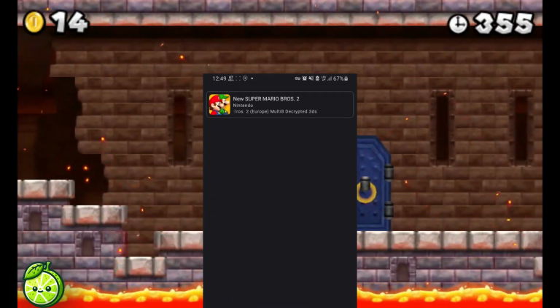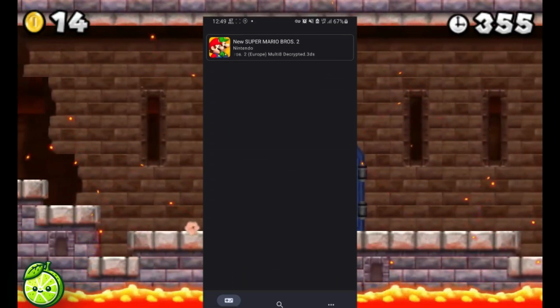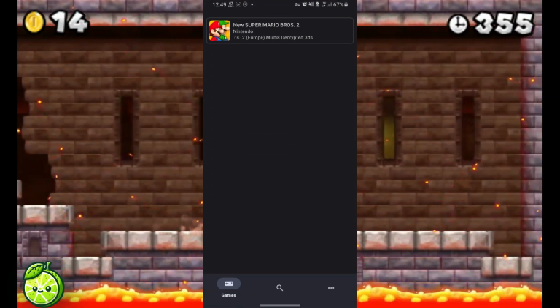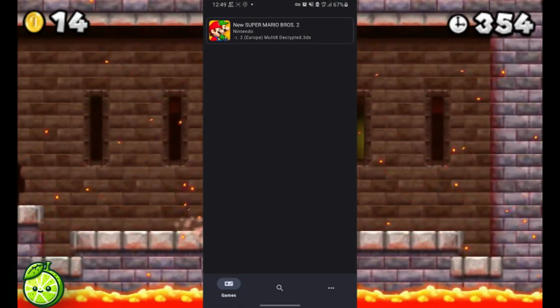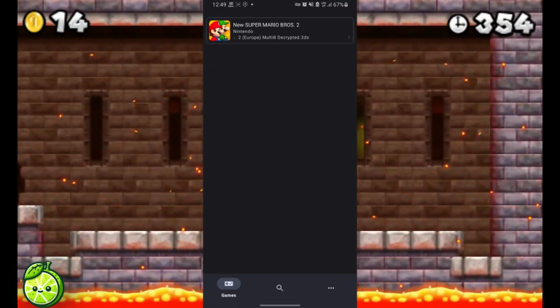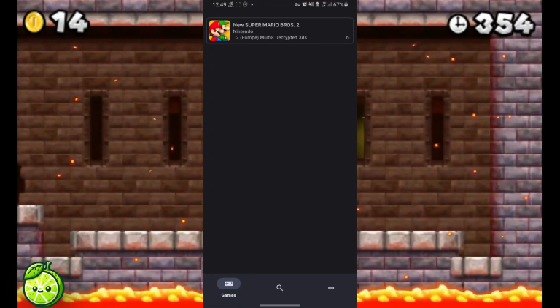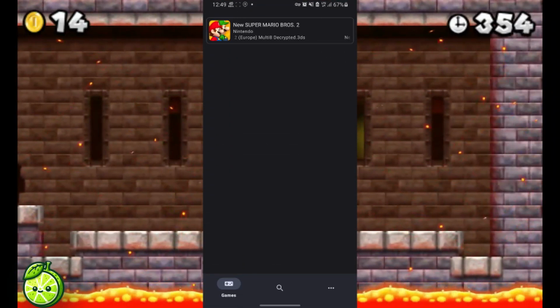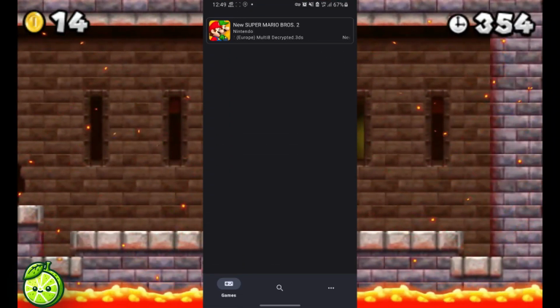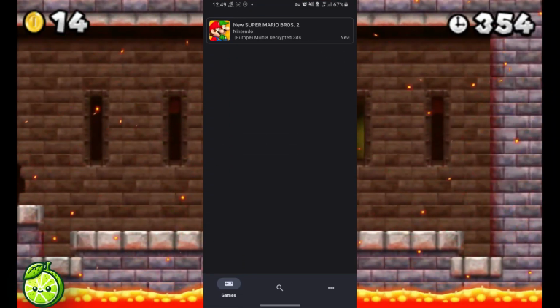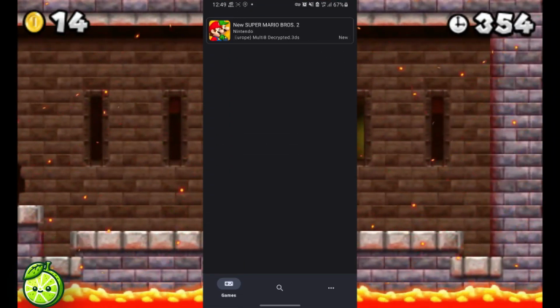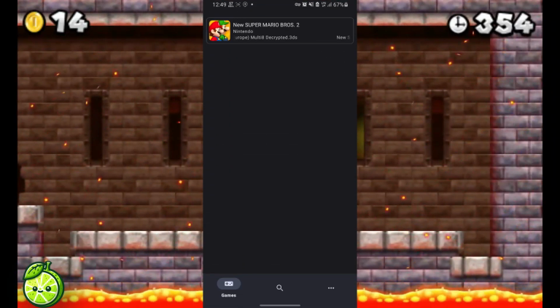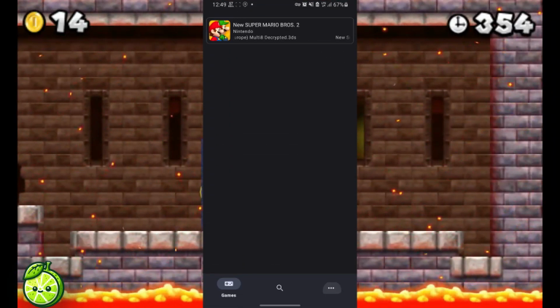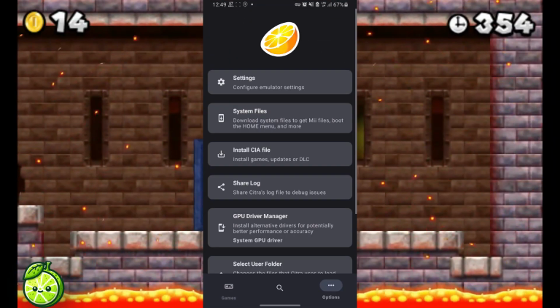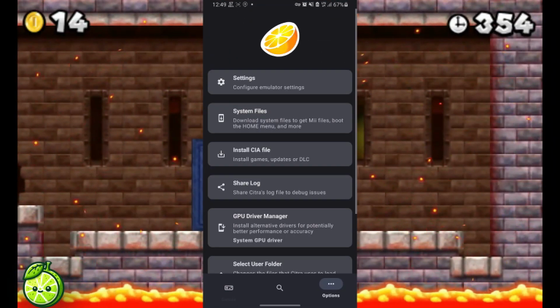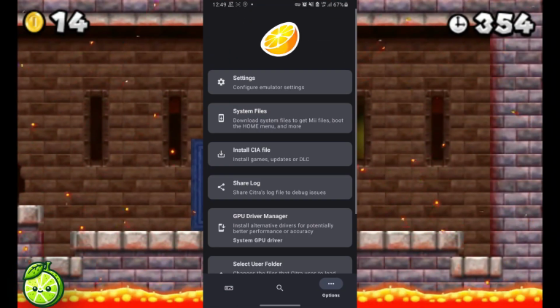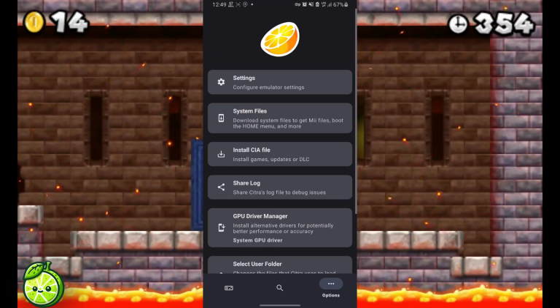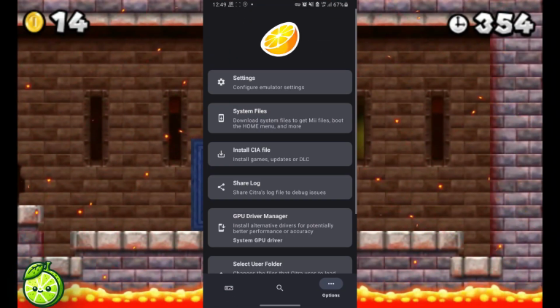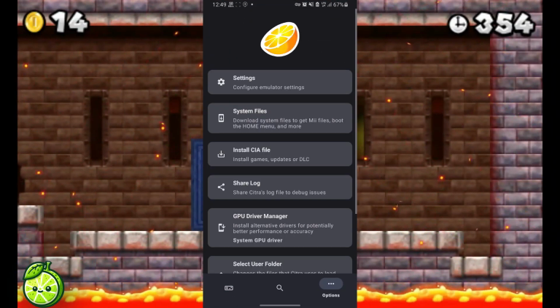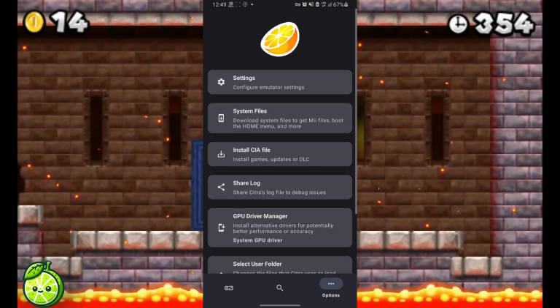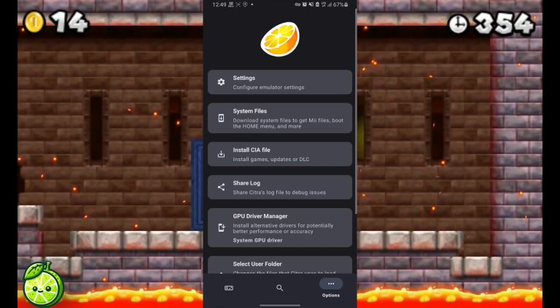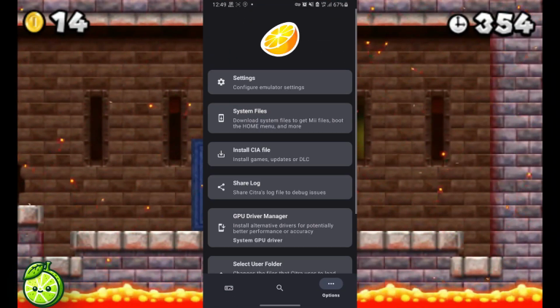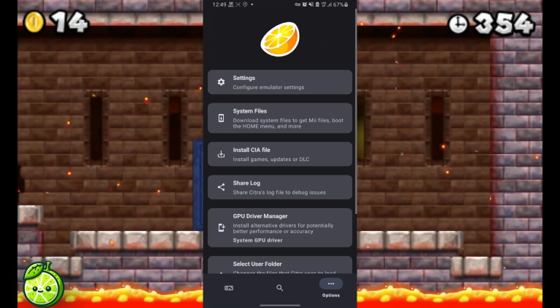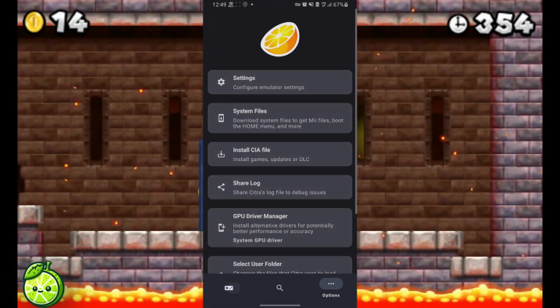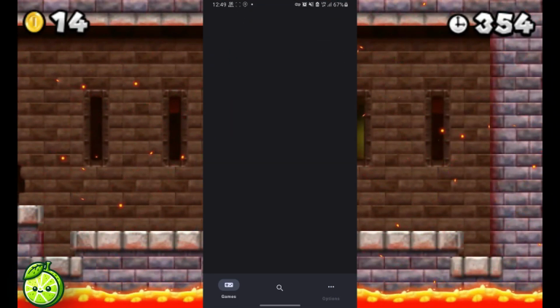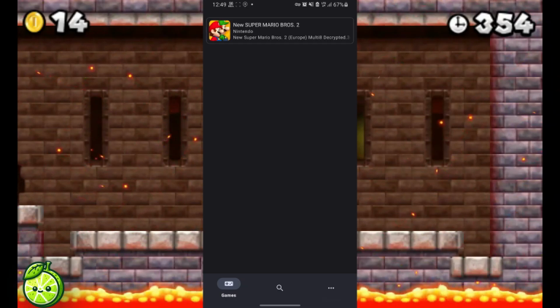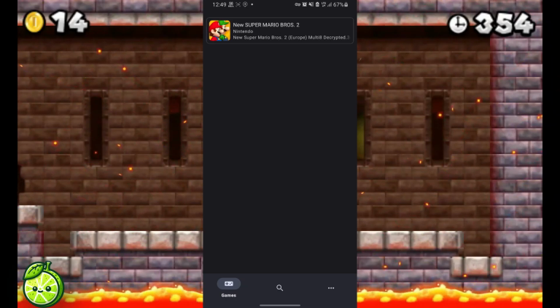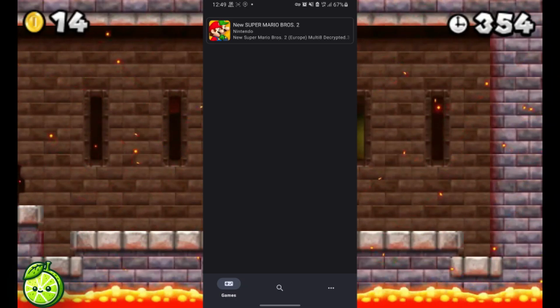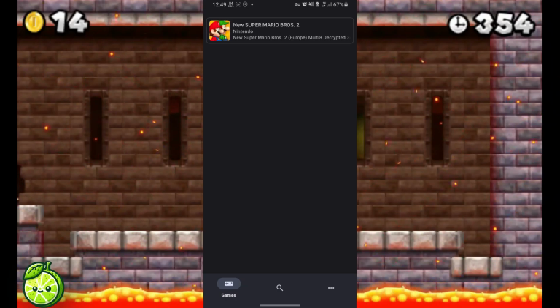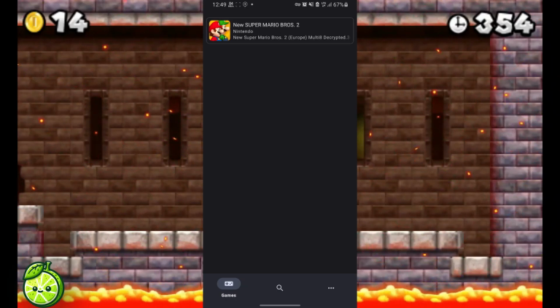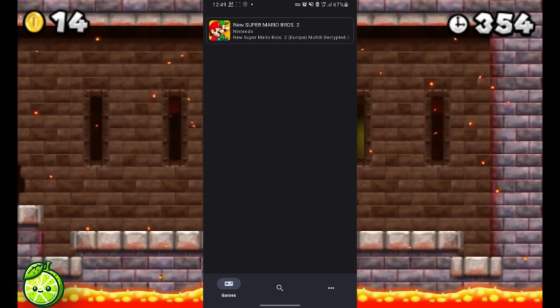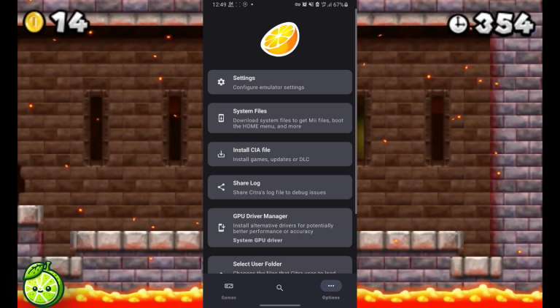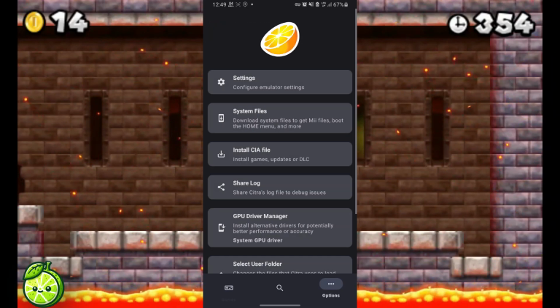Let's explore the interface of the Lime 3DS emulator and see what it has to offer, so follow along with the video.